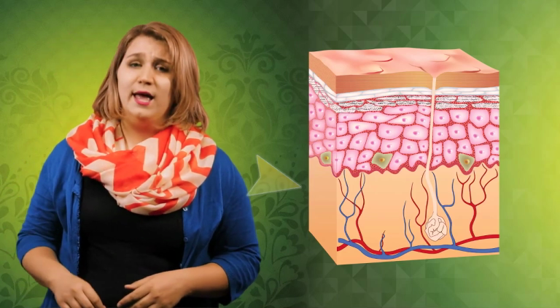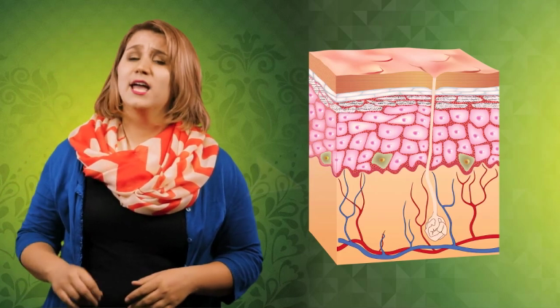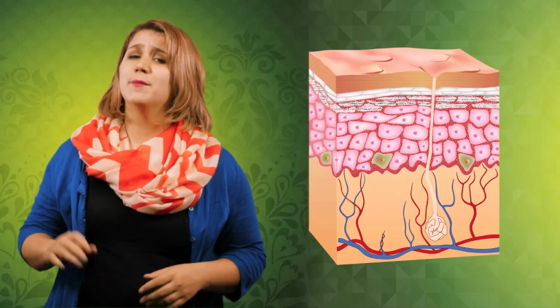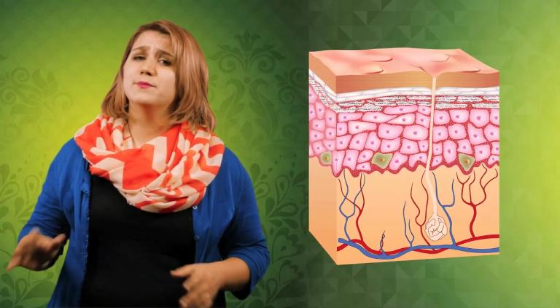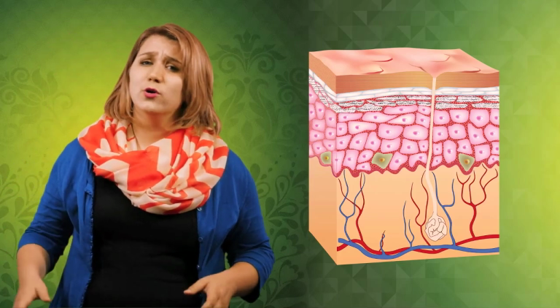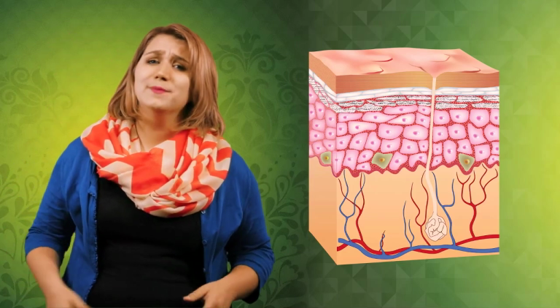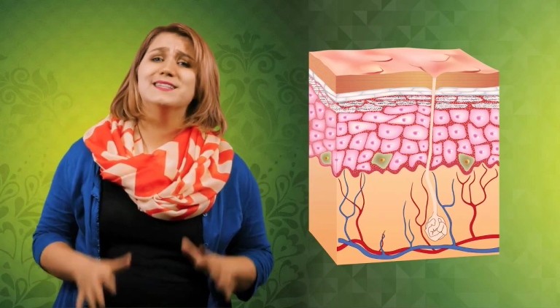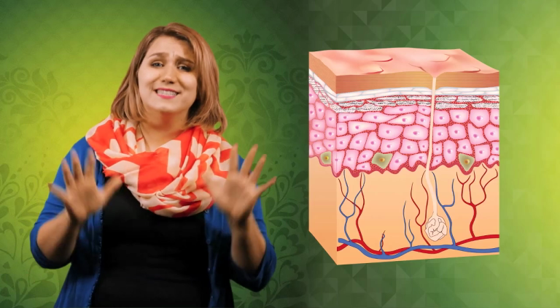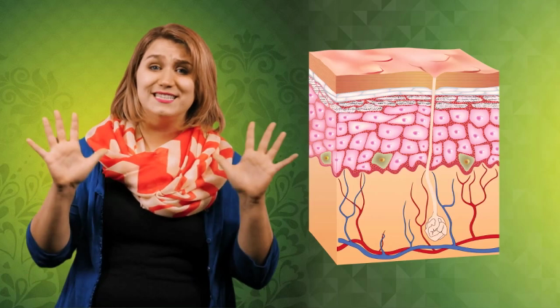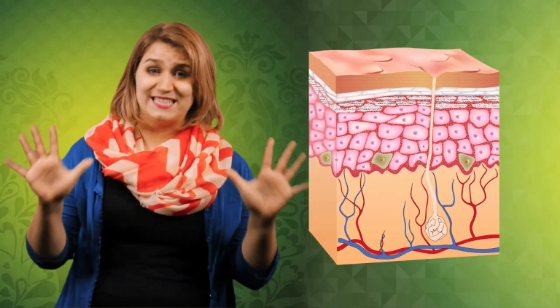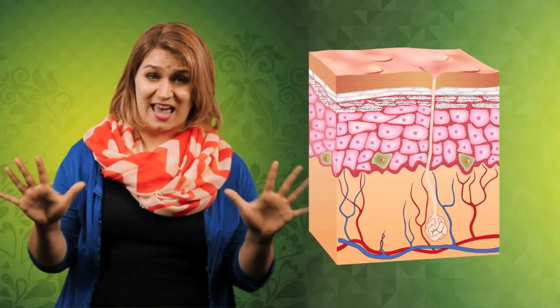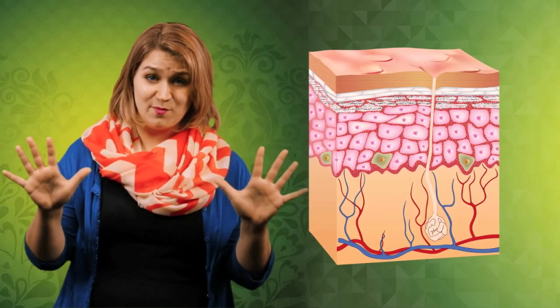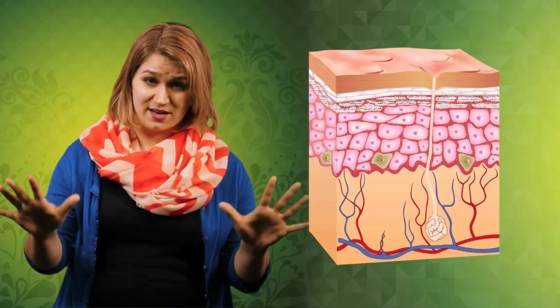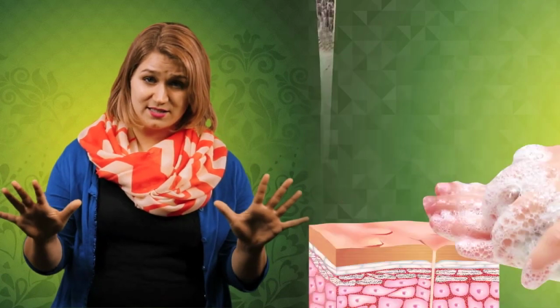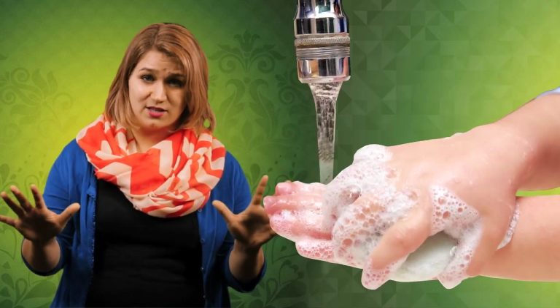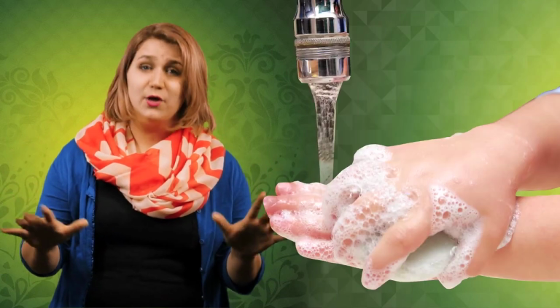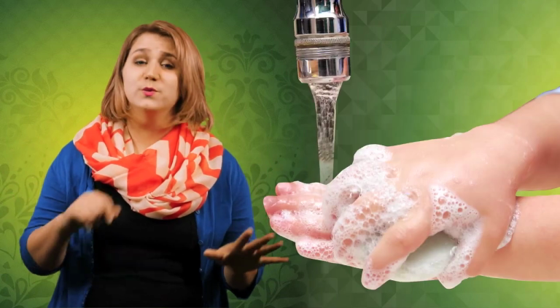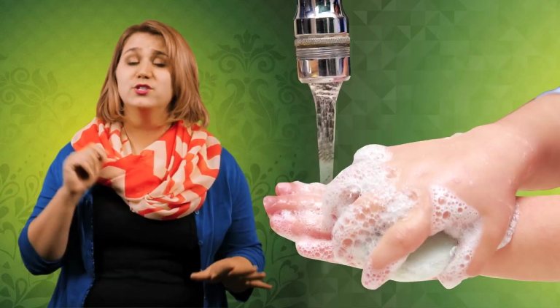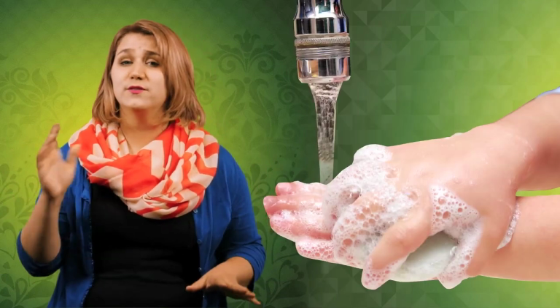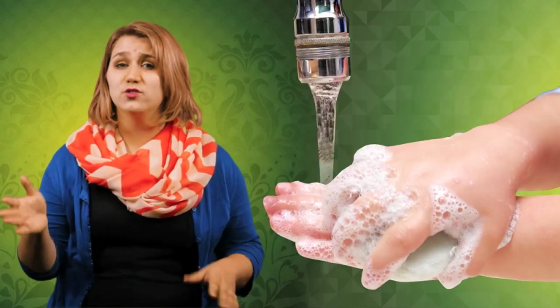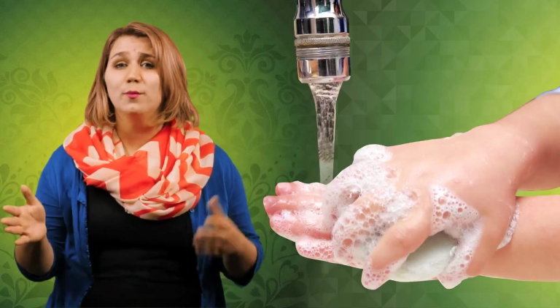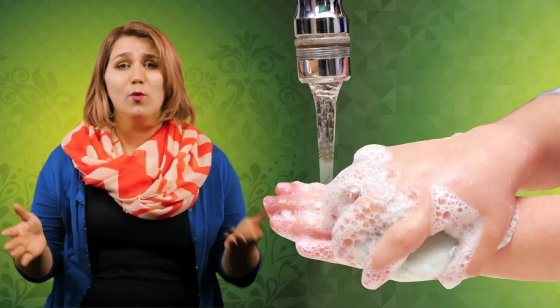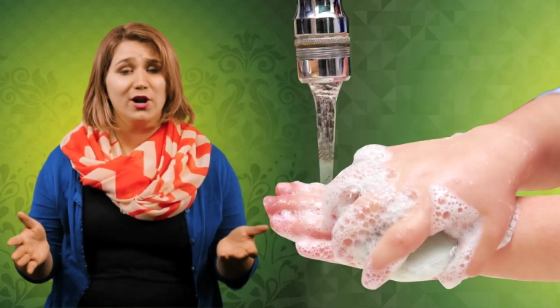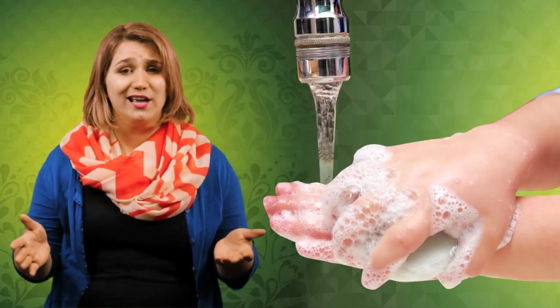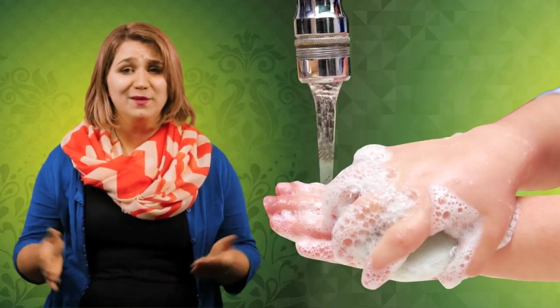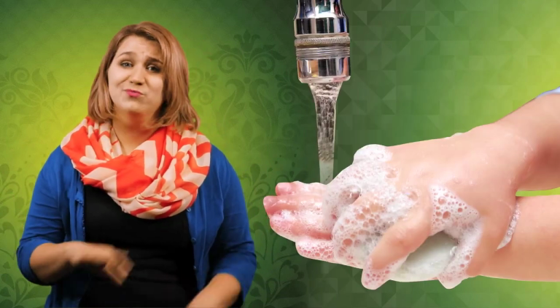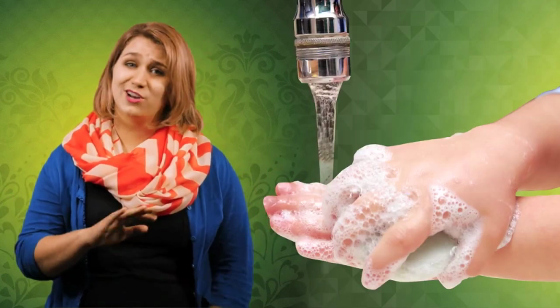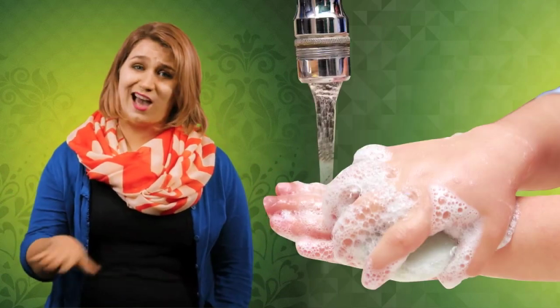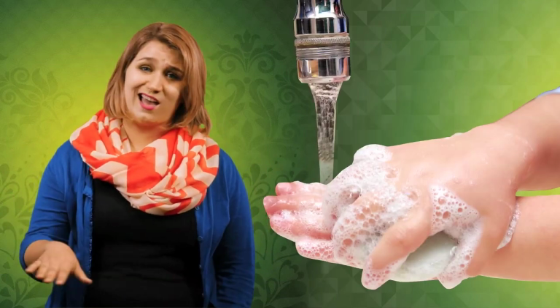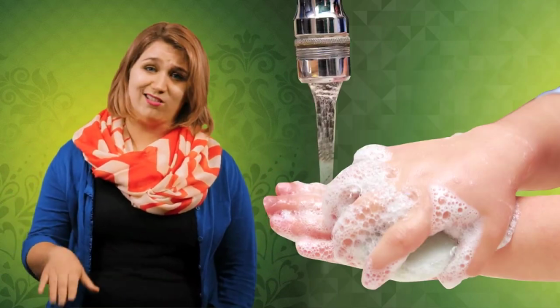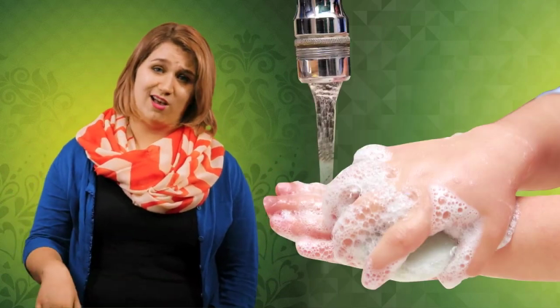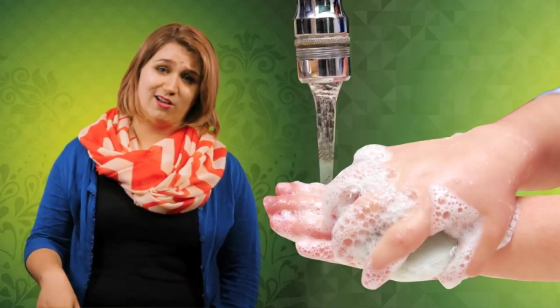Urushiol can be absorbed in as little as 10 minutes, so unless you have soap and water handy, you're kind of out of luck.